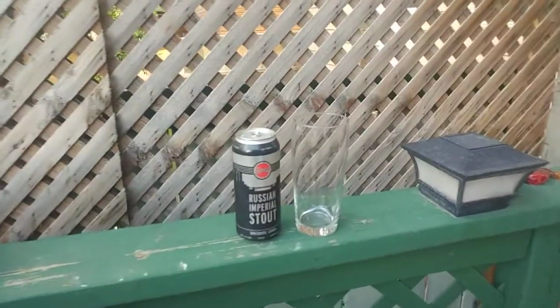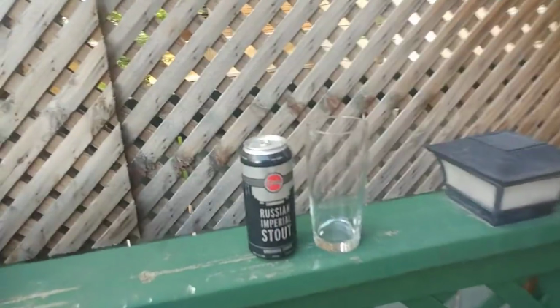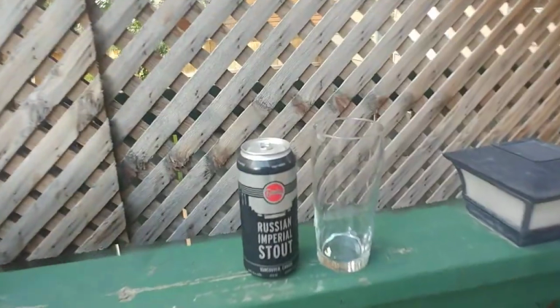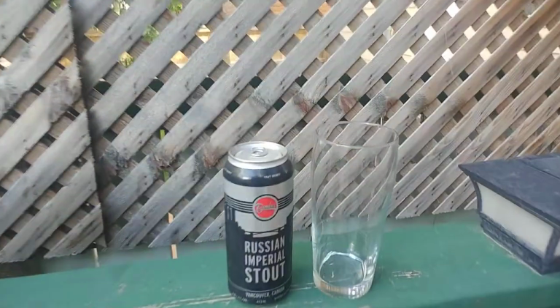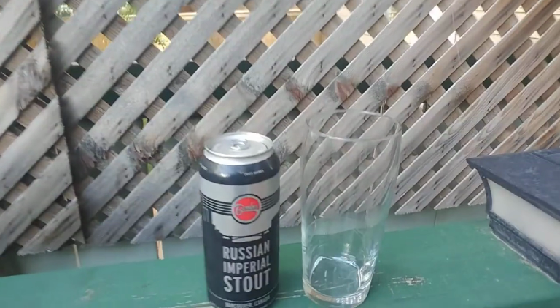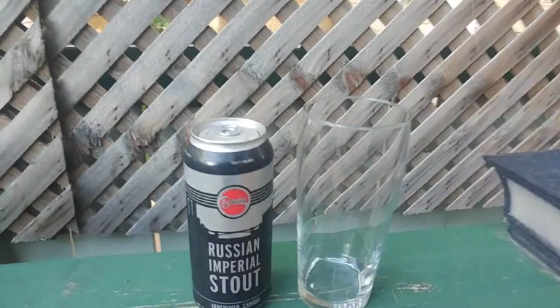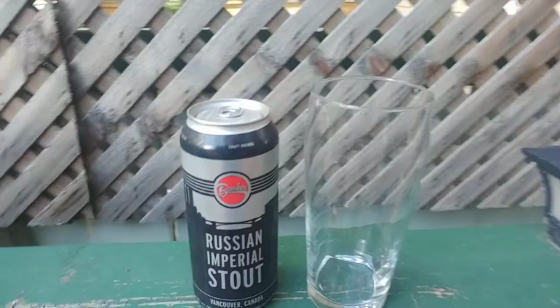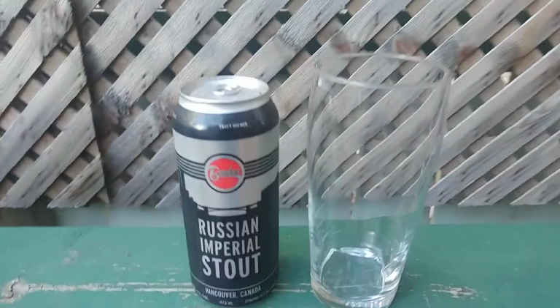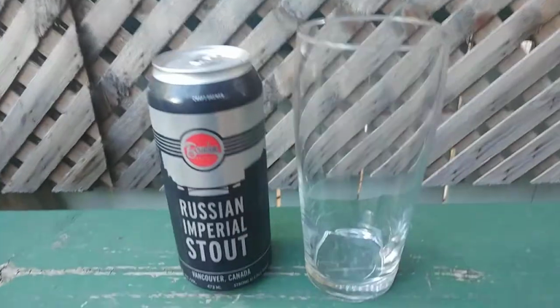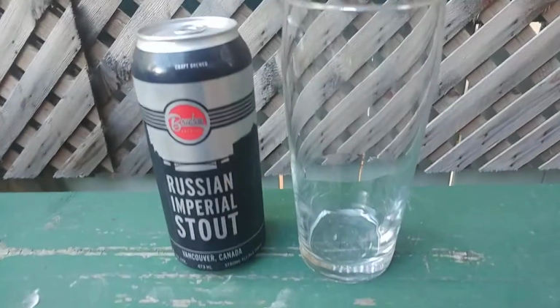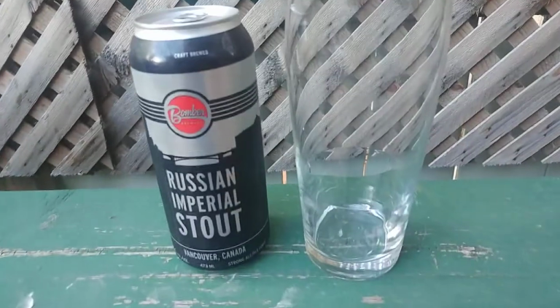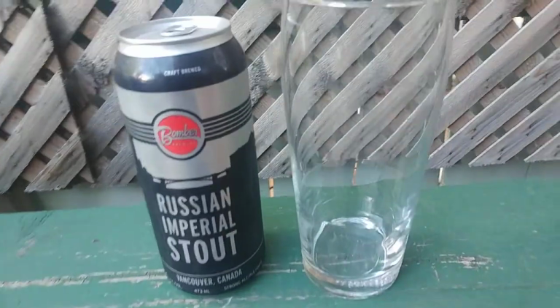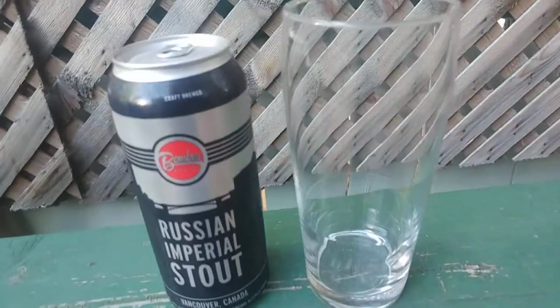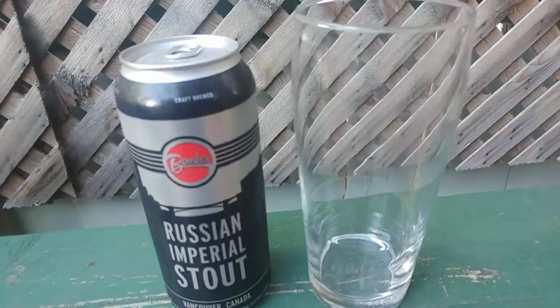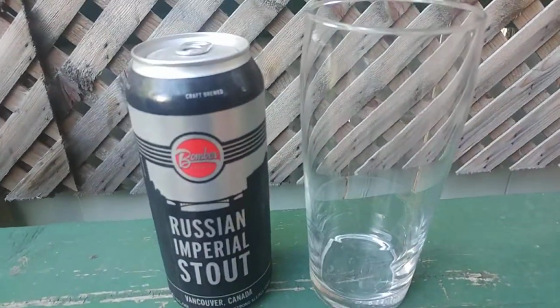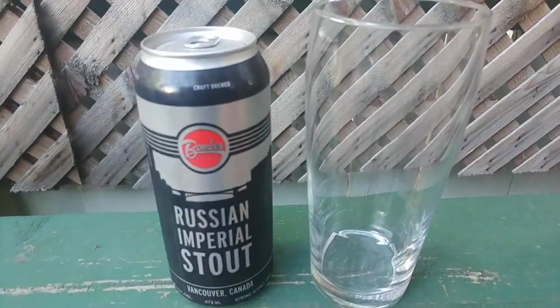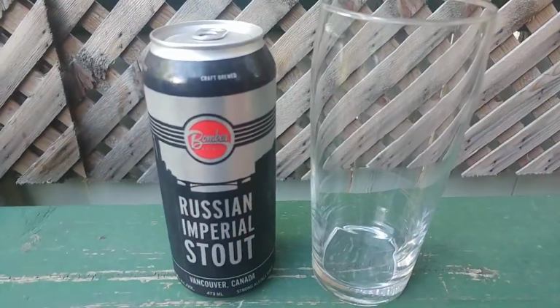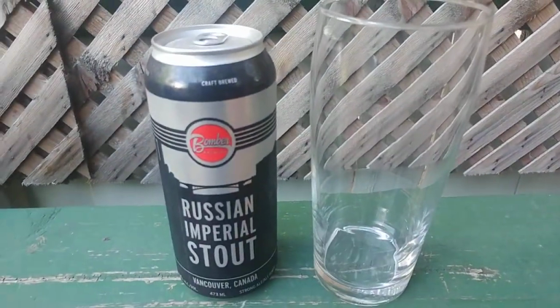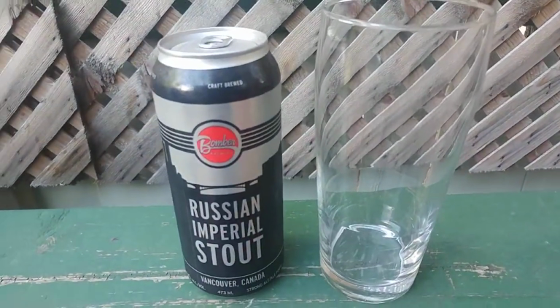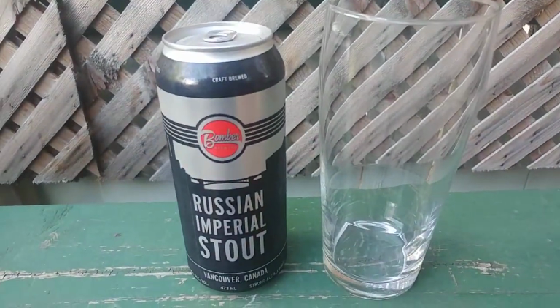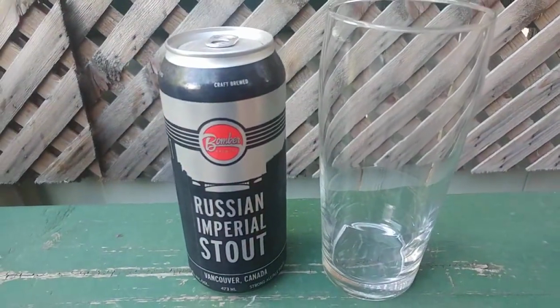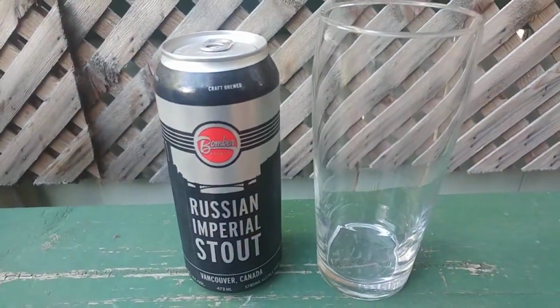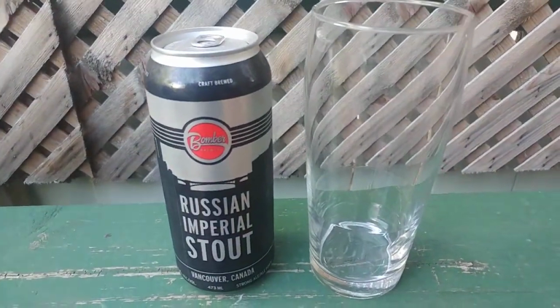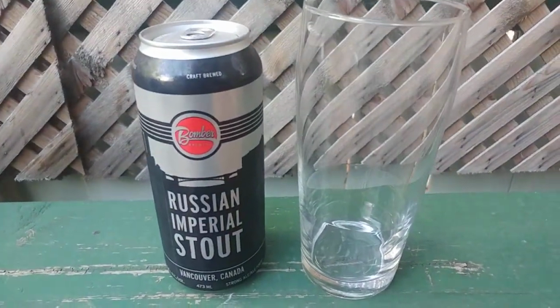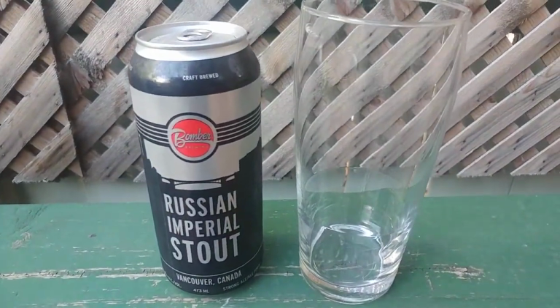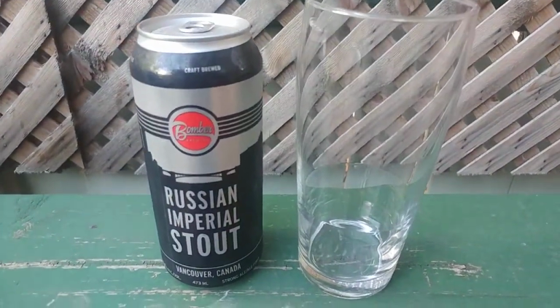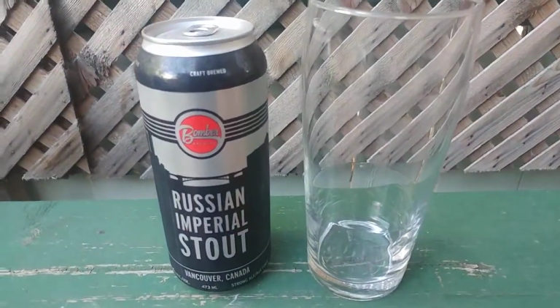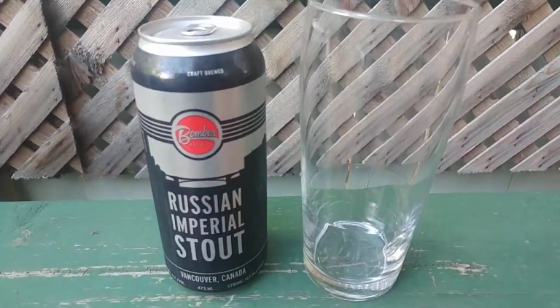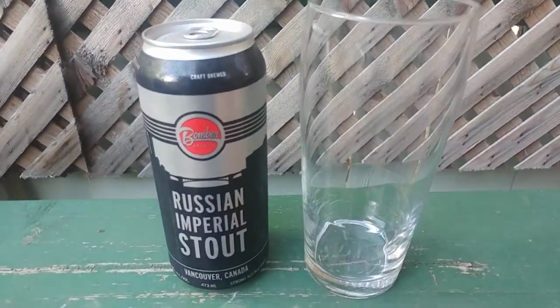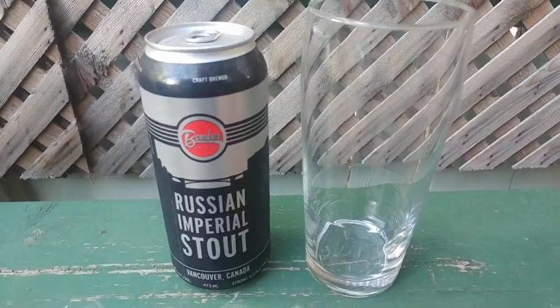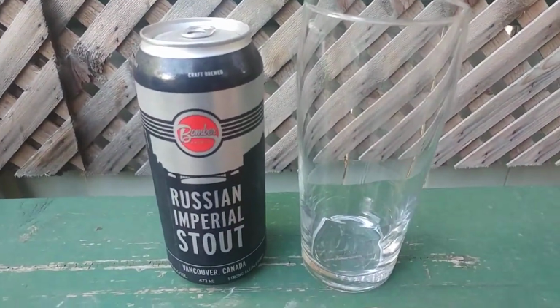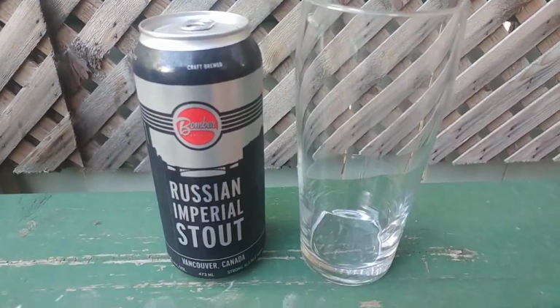Alright, so we're going to get this opened up and we're going to see how it is. I will see you guys in just a couple of seconds.